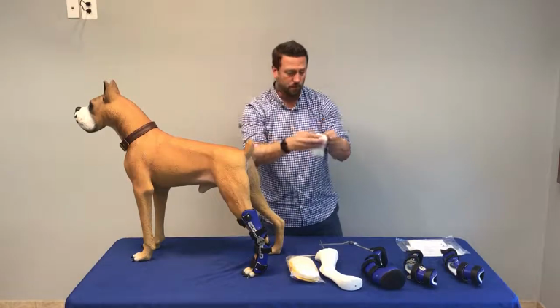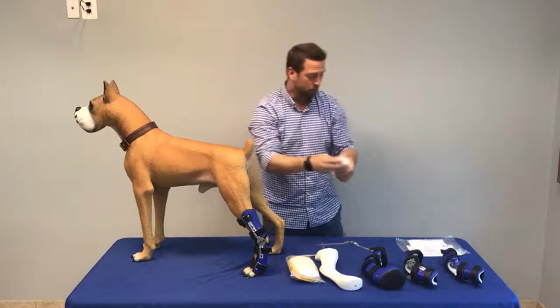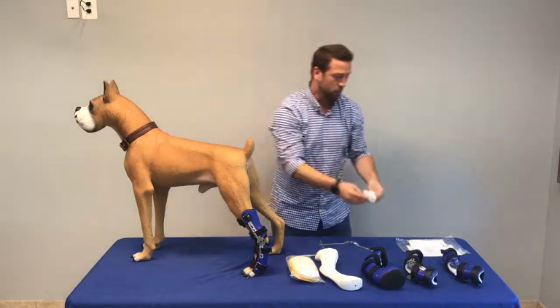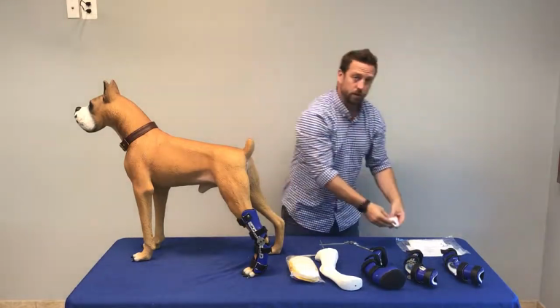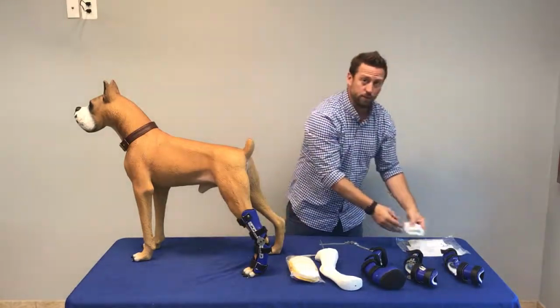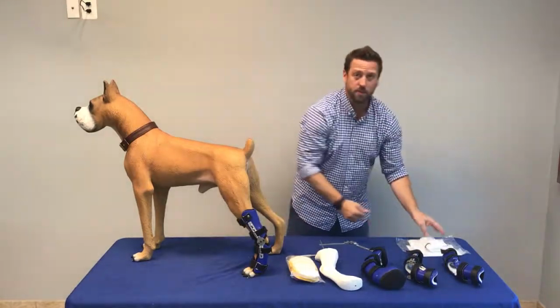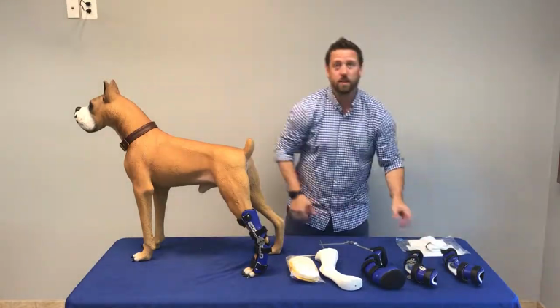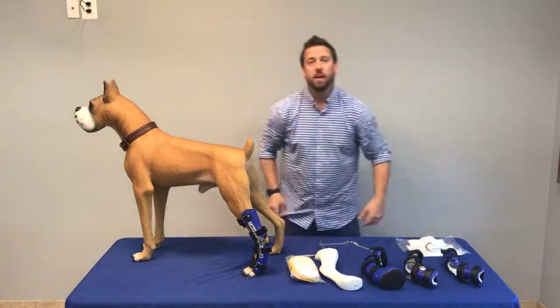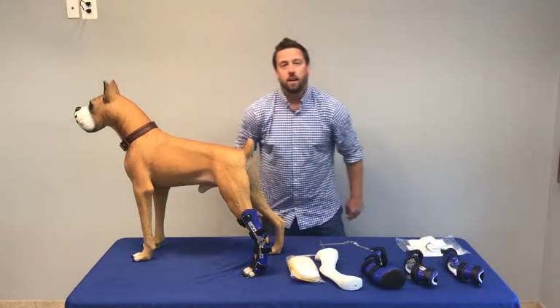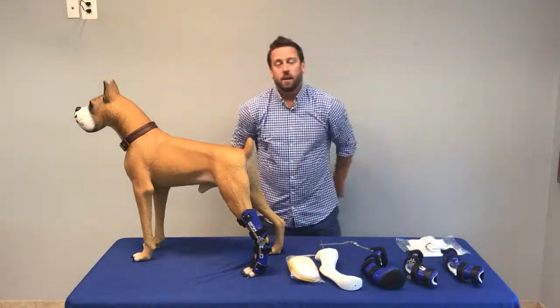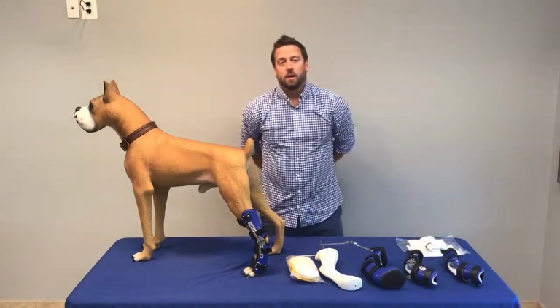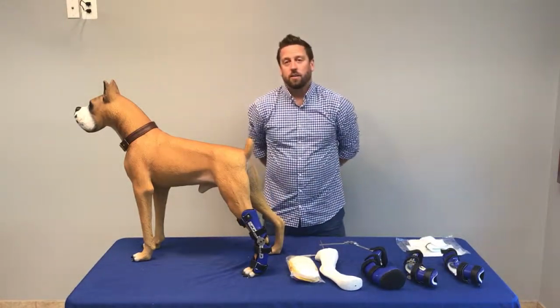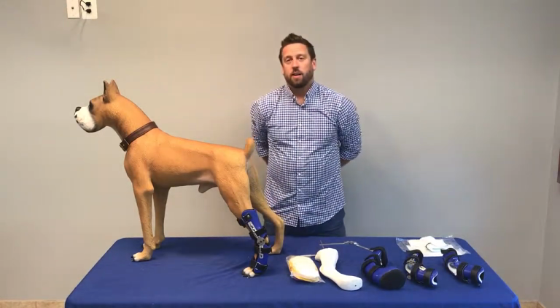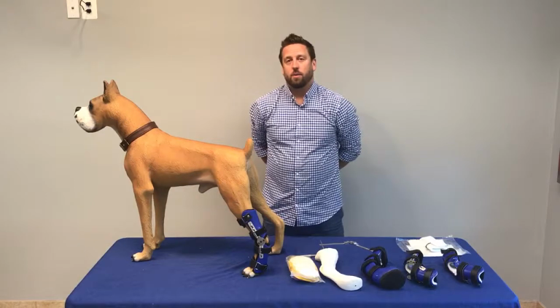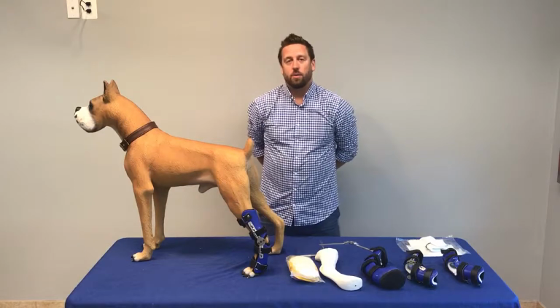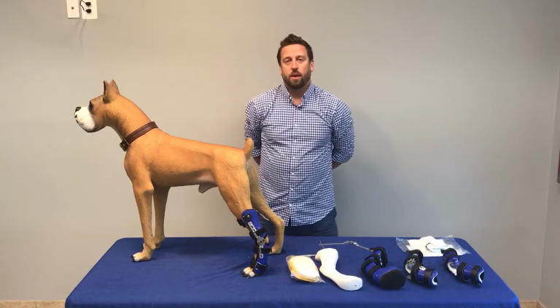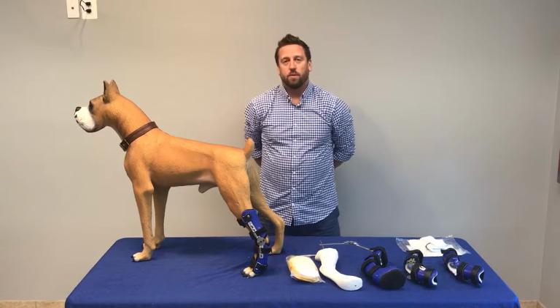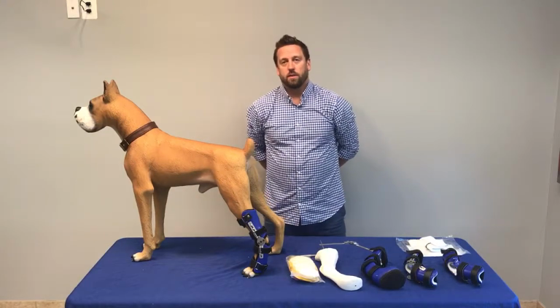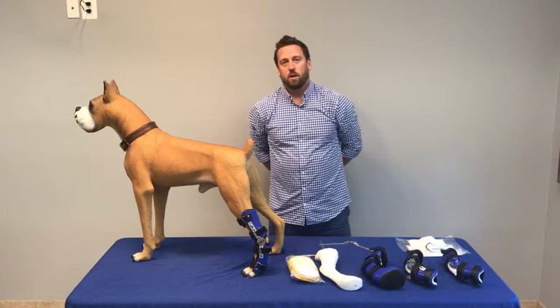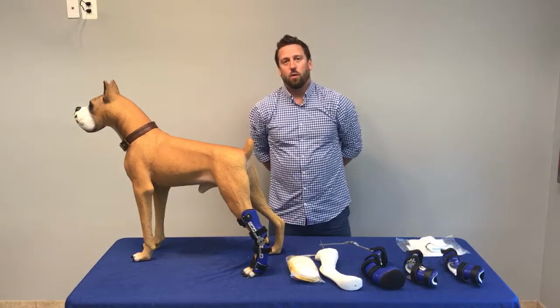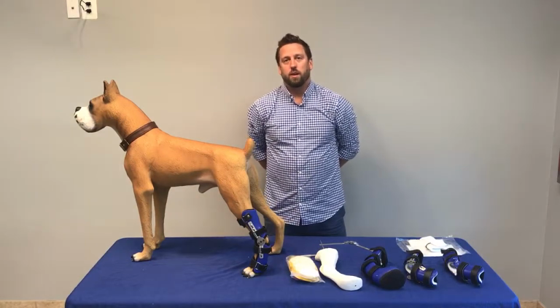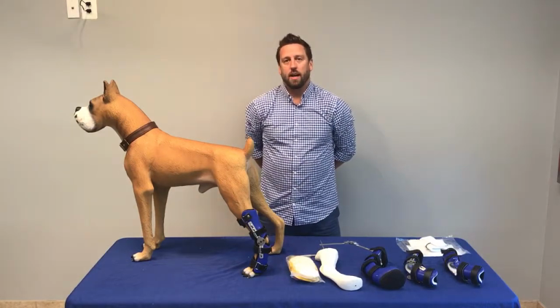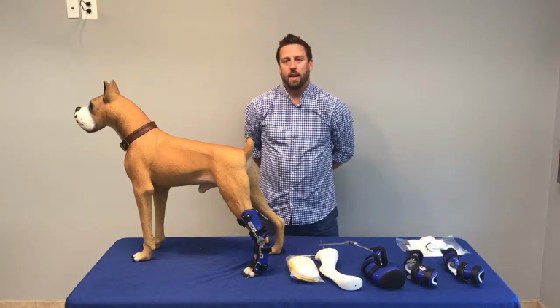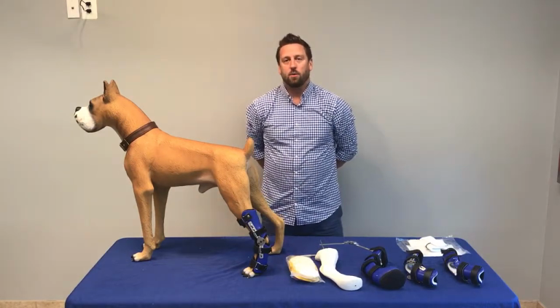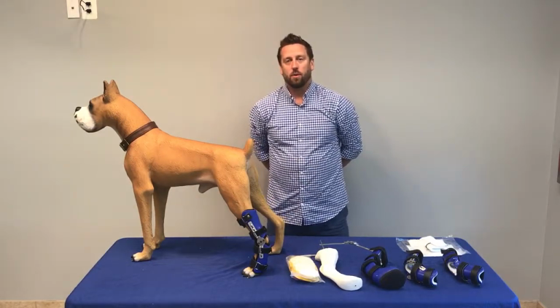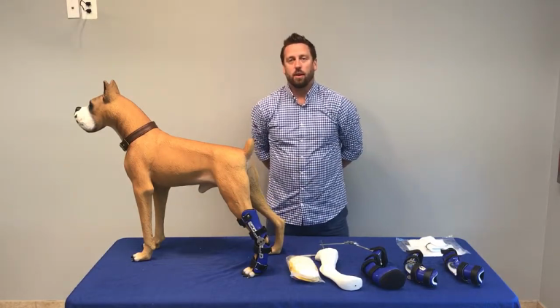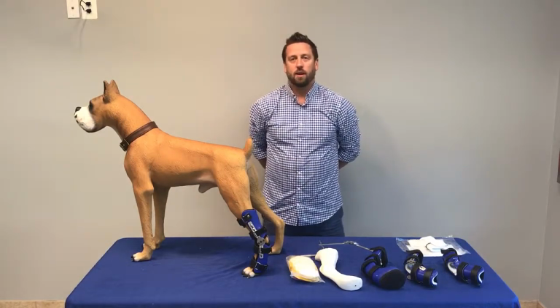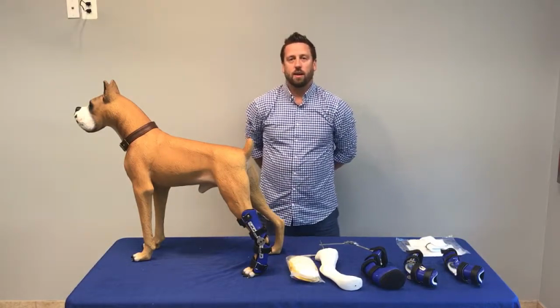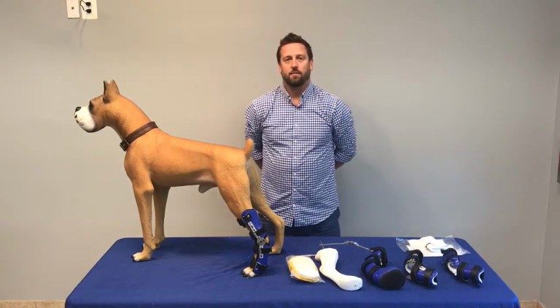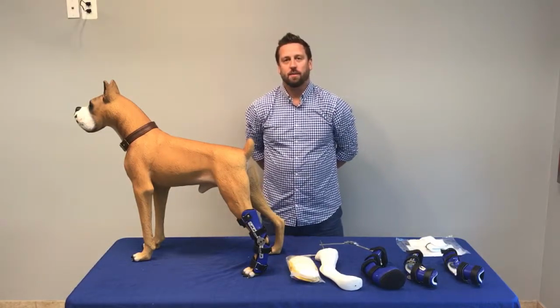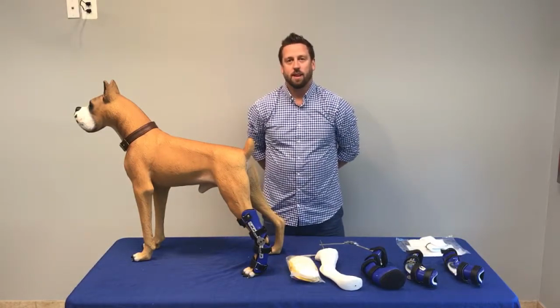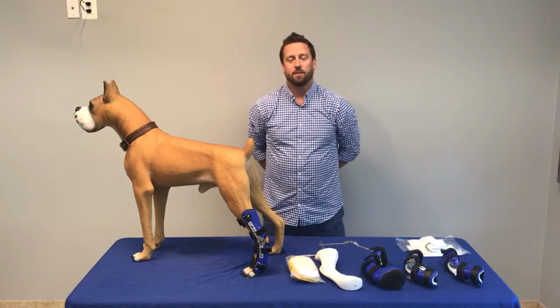For more information, call us here at Animal OrthoCare or visit our website at animalorthocare.com. Thank you.